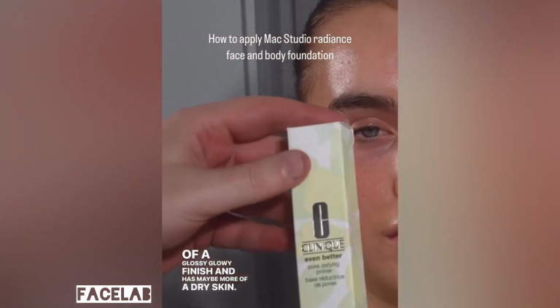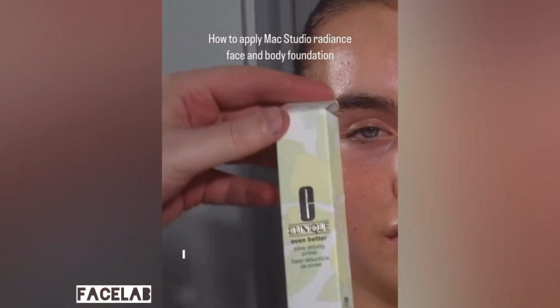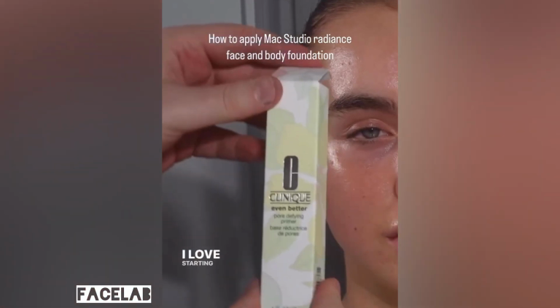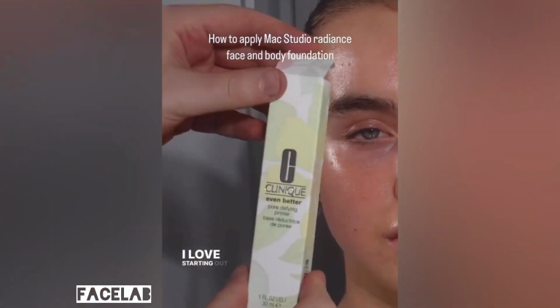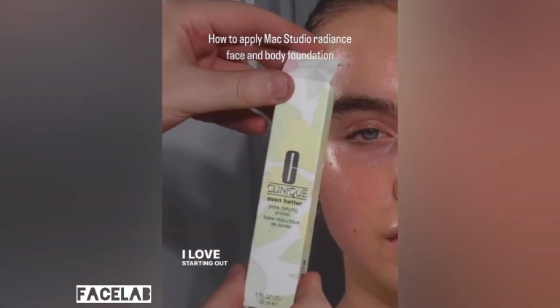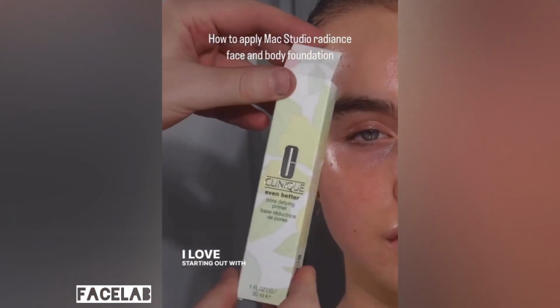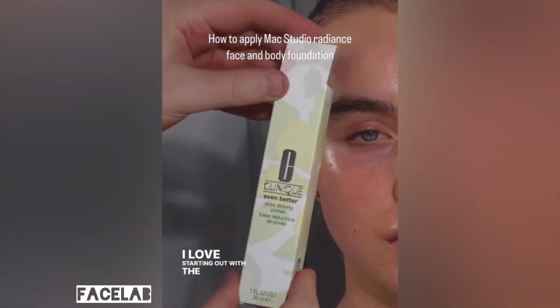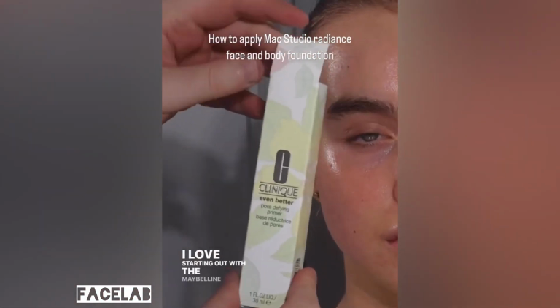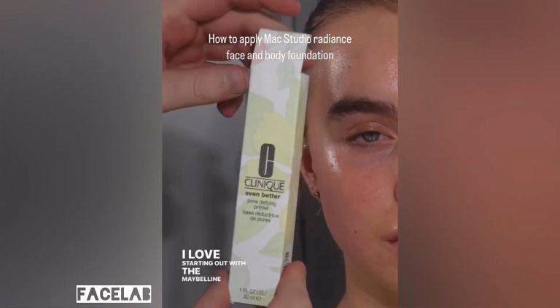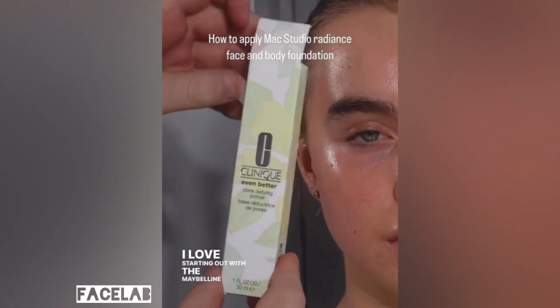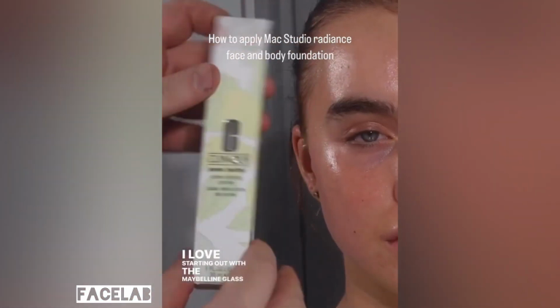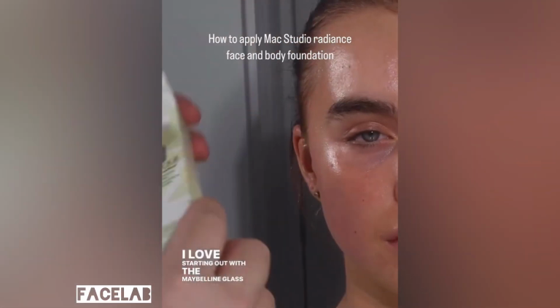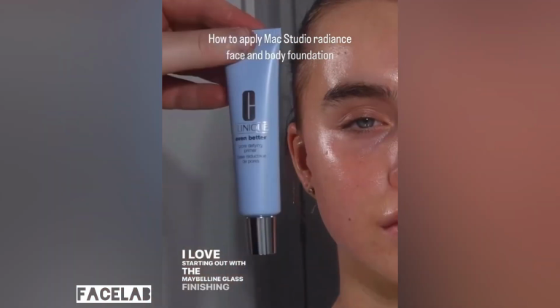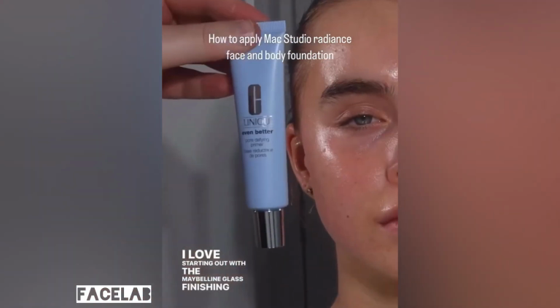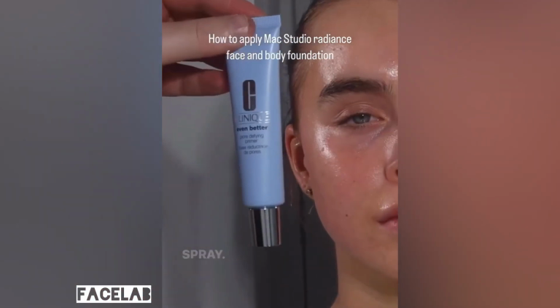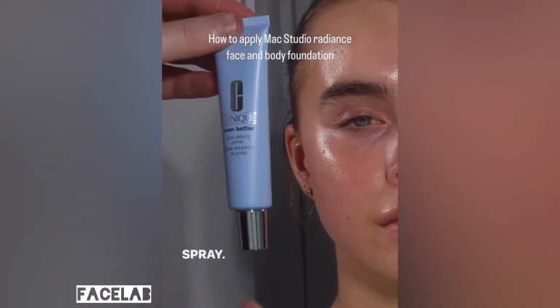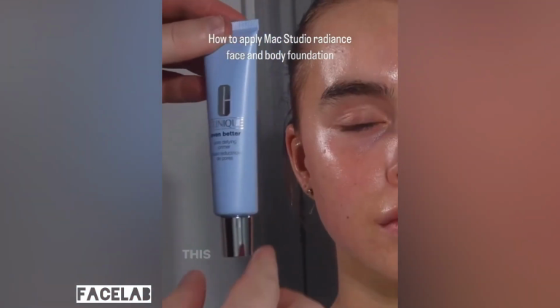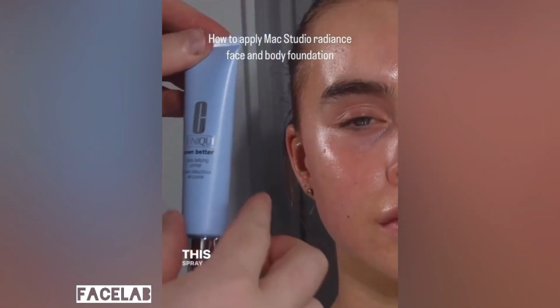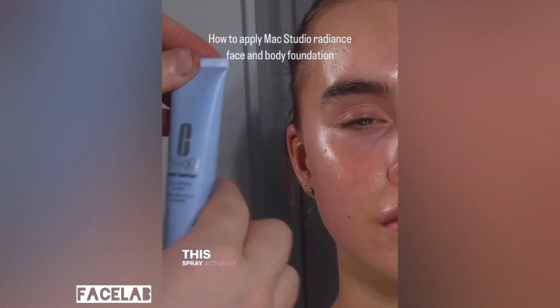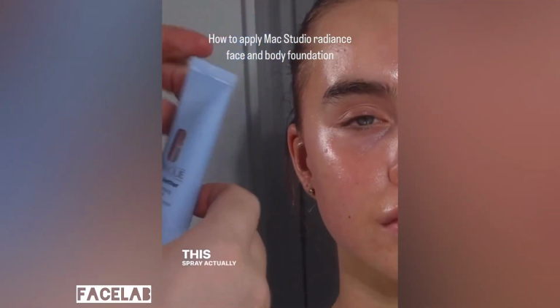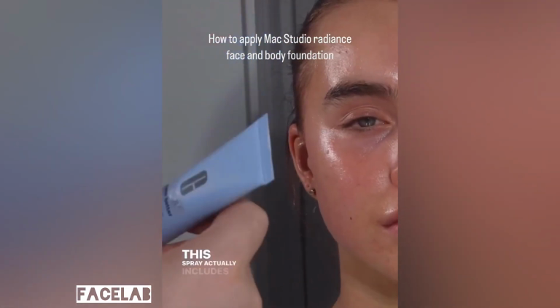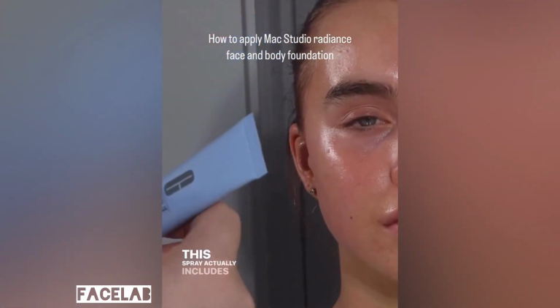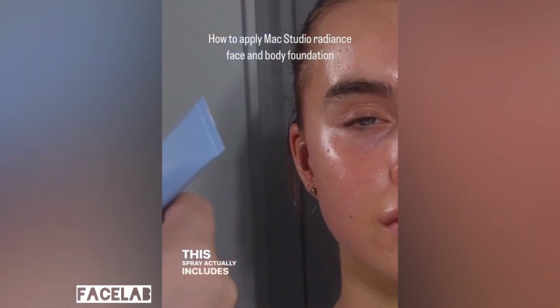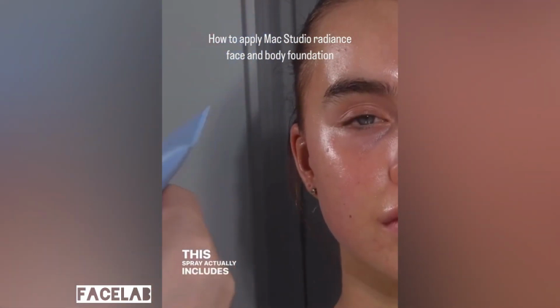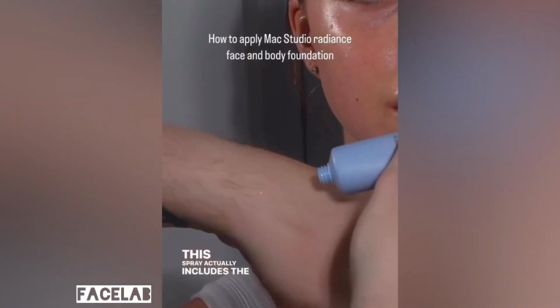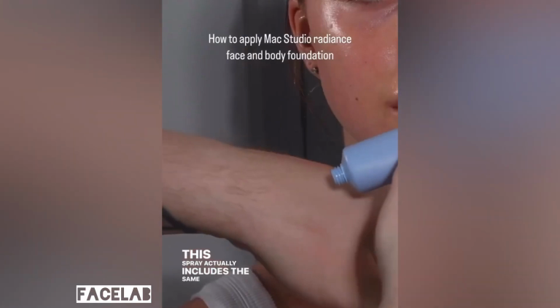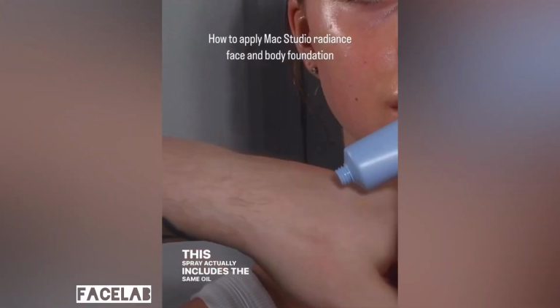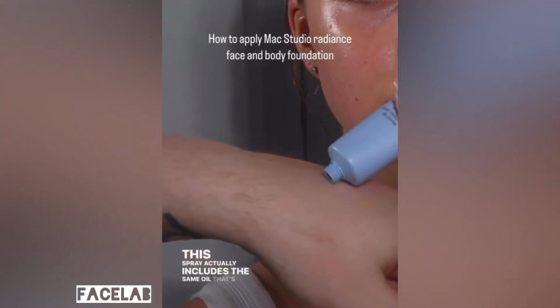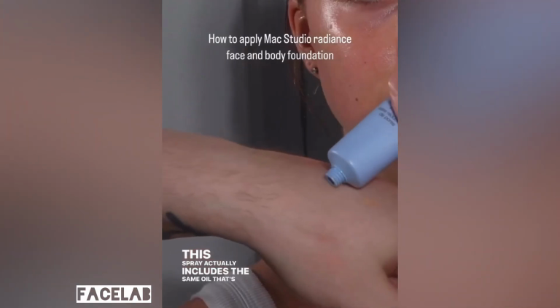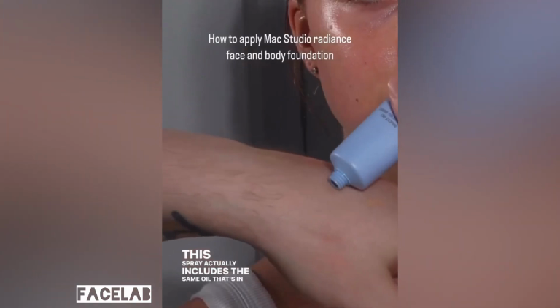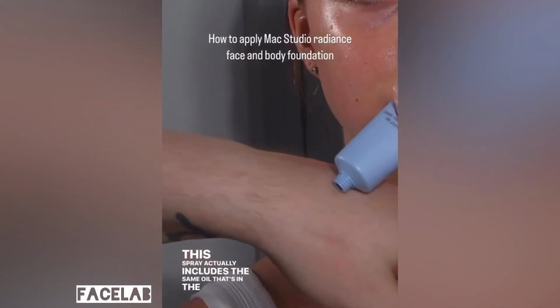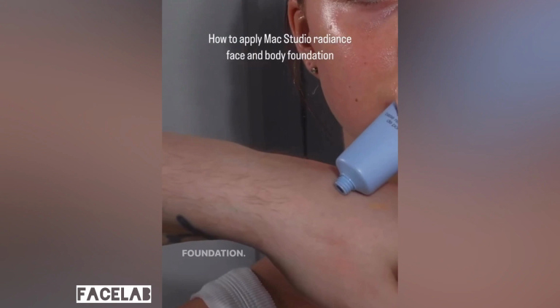I love starting out with the Maybelline Glass Finishing Spray. This spray actually includes the same oil that's in the foundation.